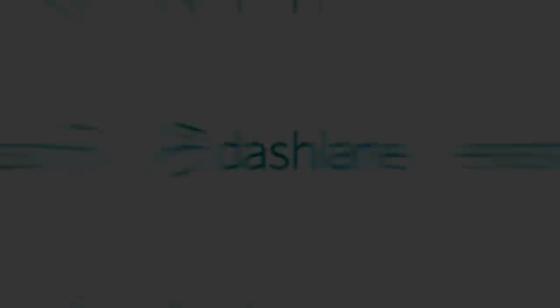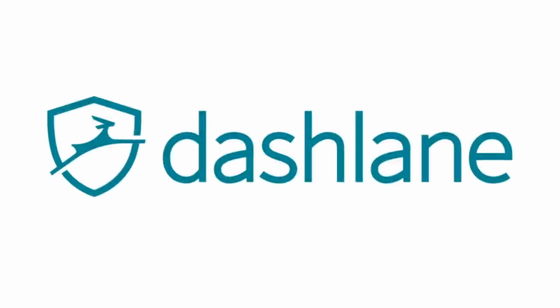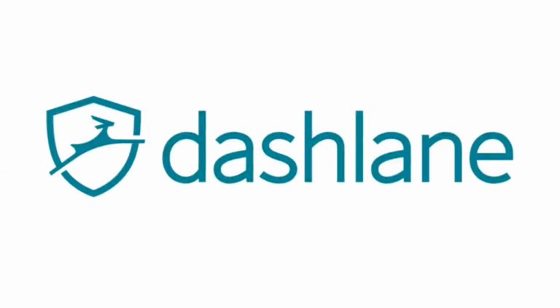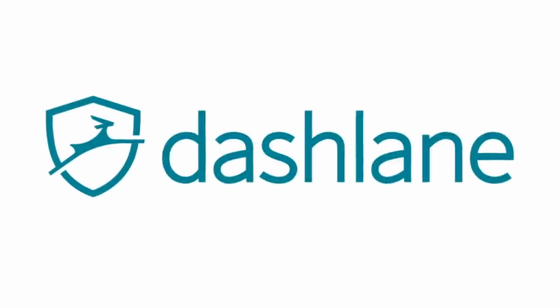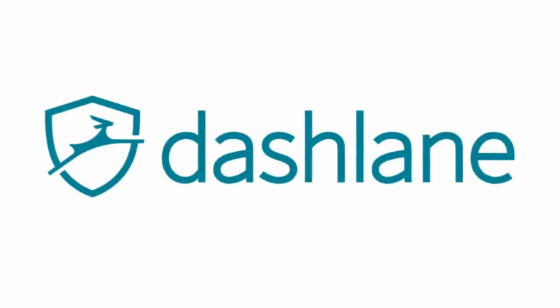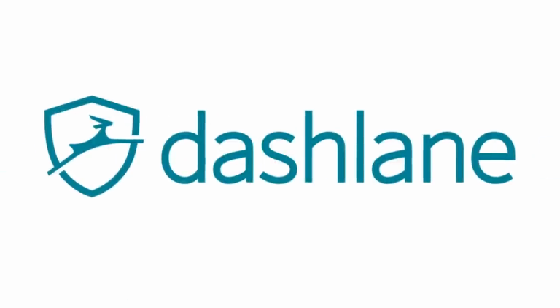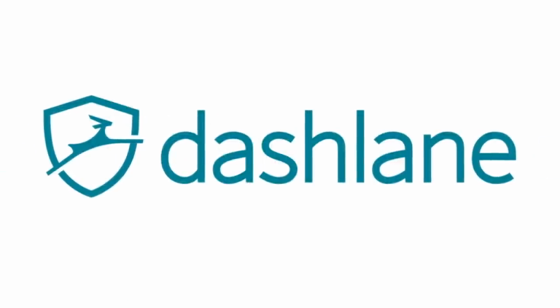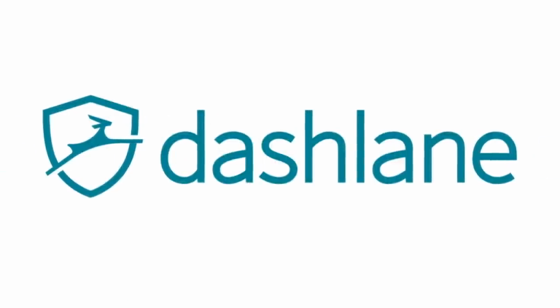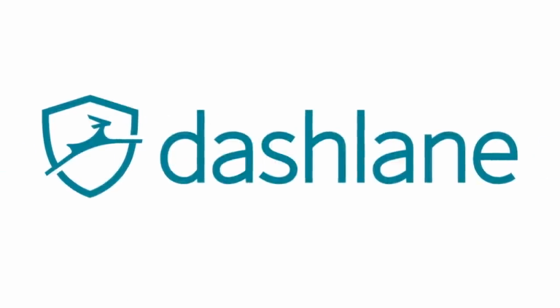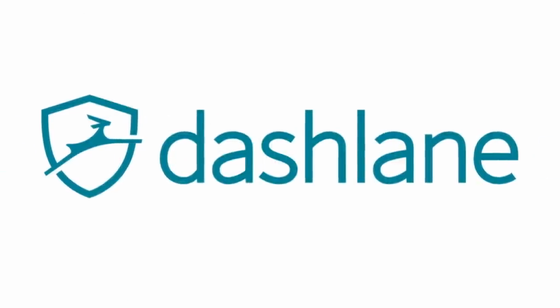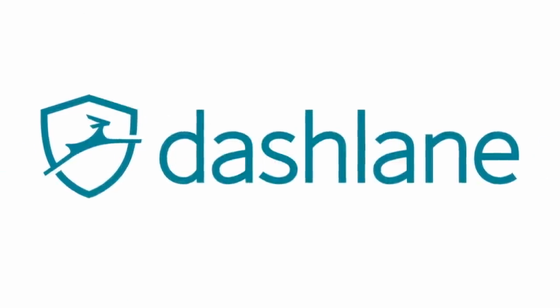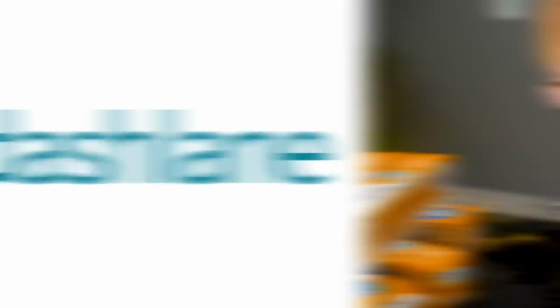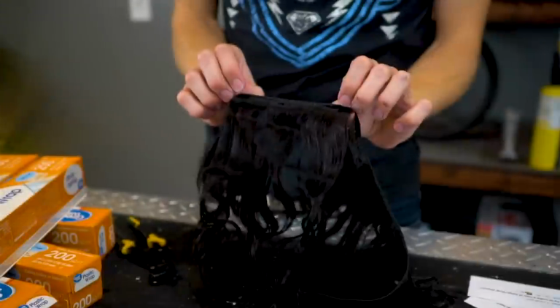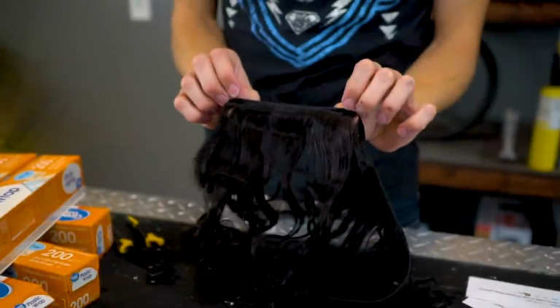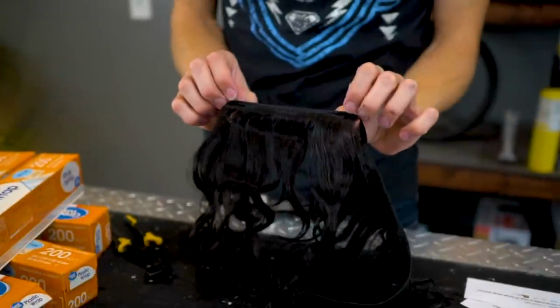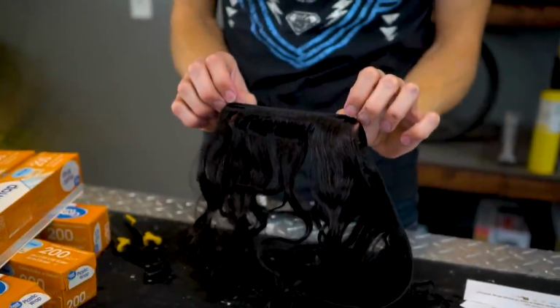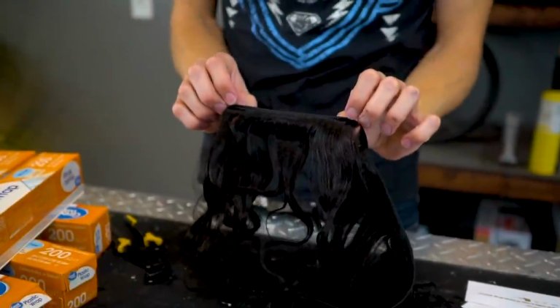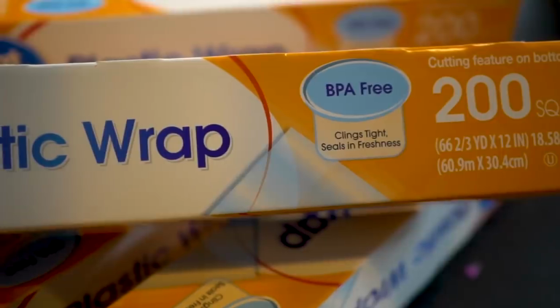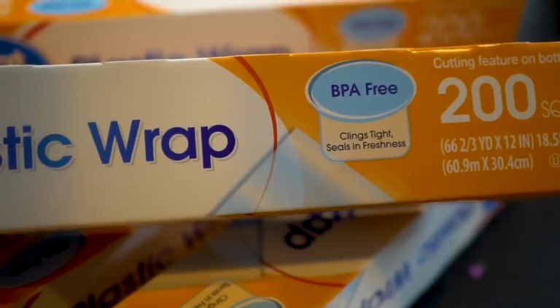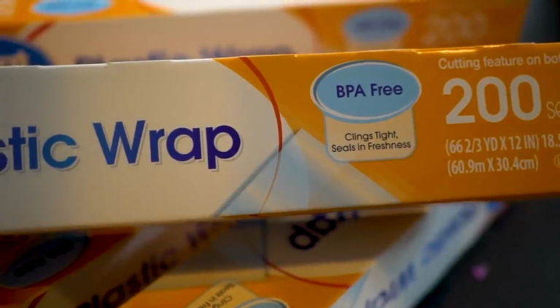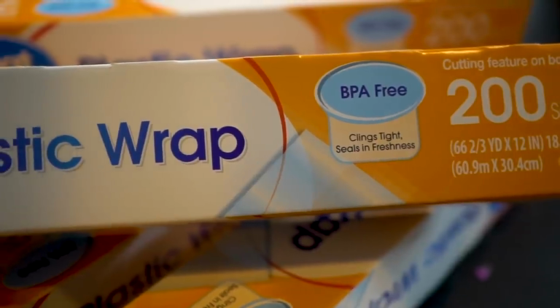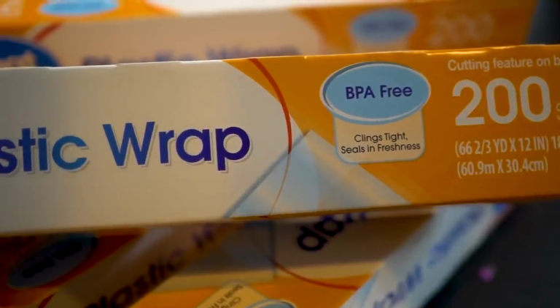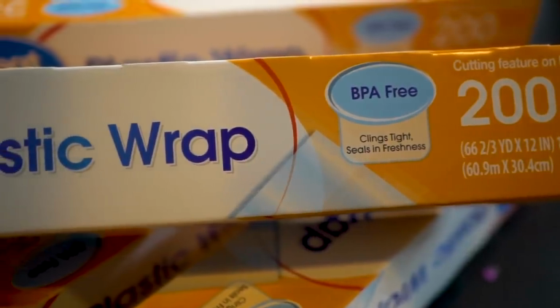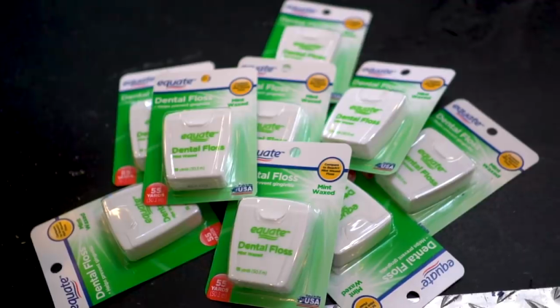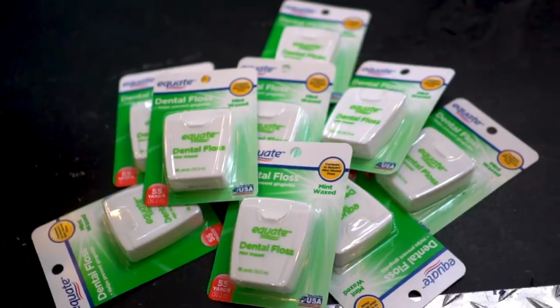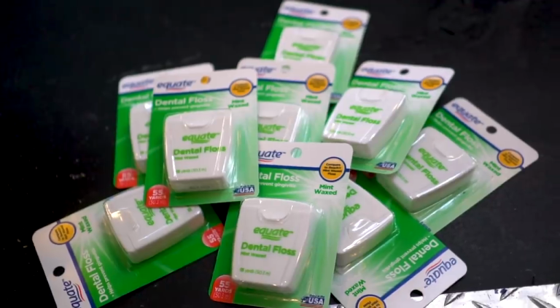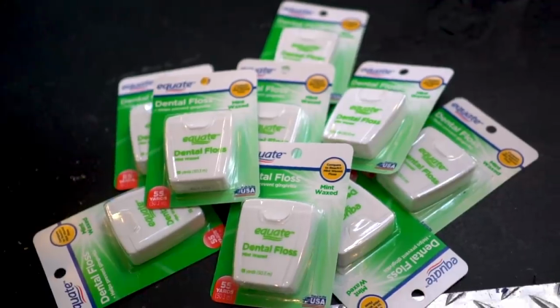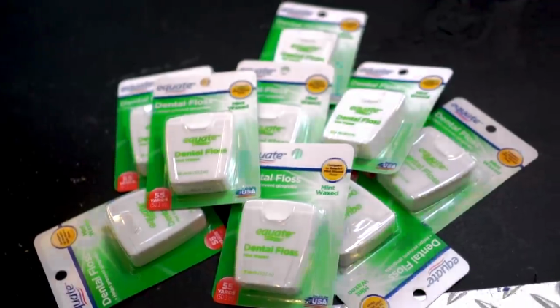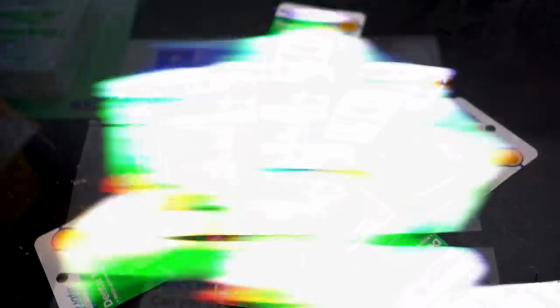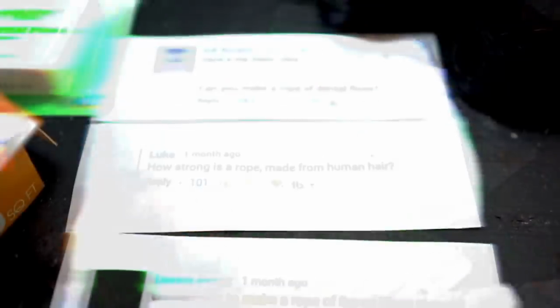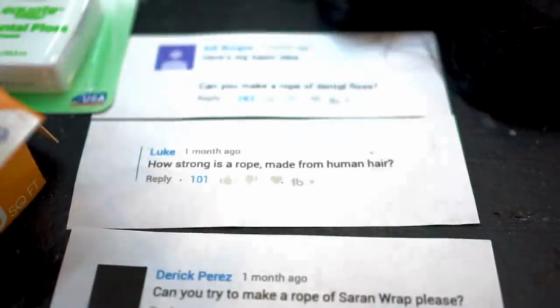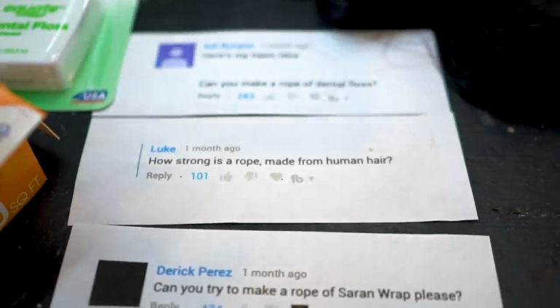This video is sponsored by Dashlane. In today's video, we're going to try making rope out of three materials that you guys have requested.